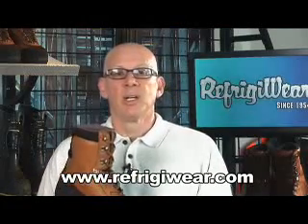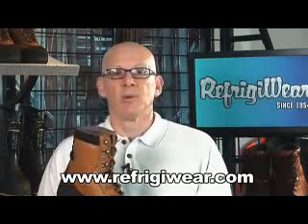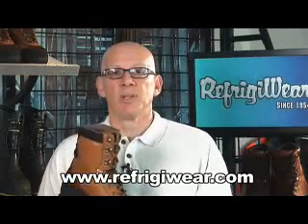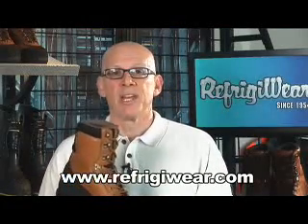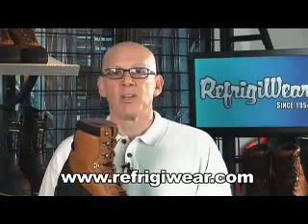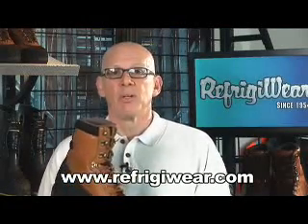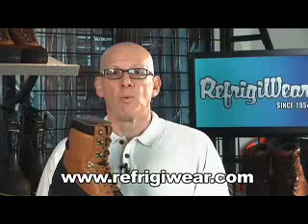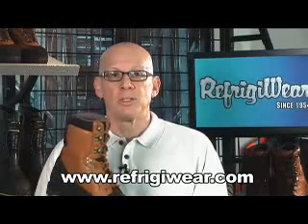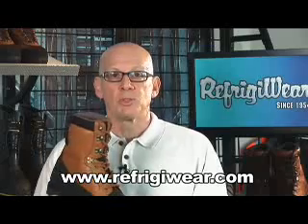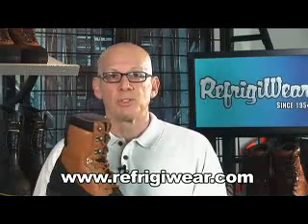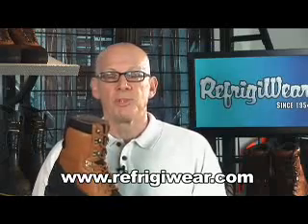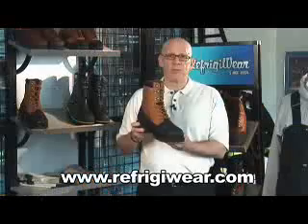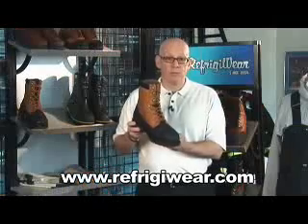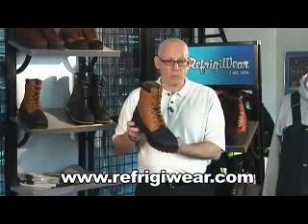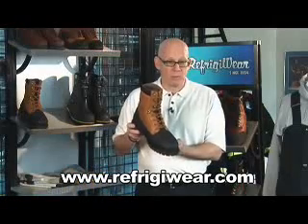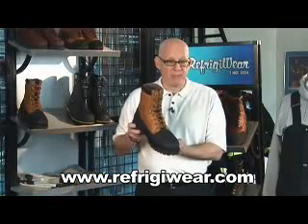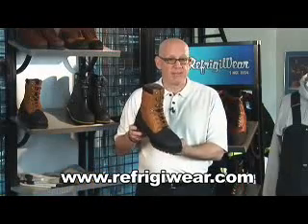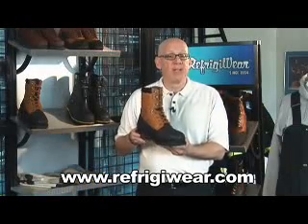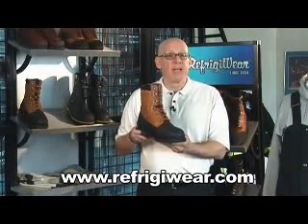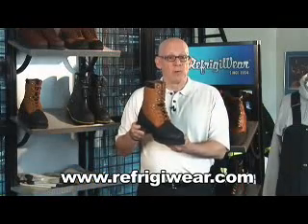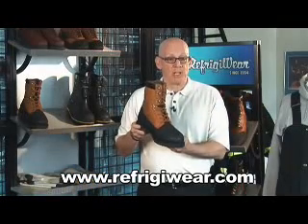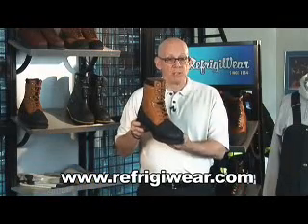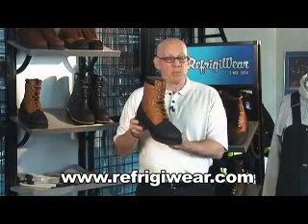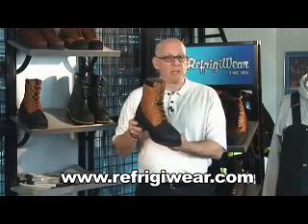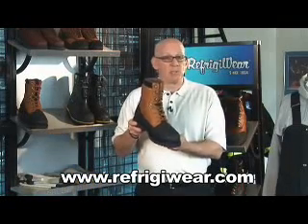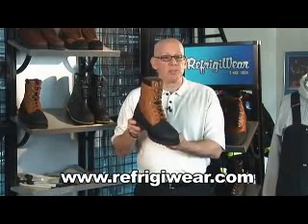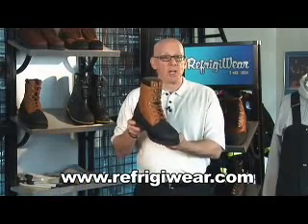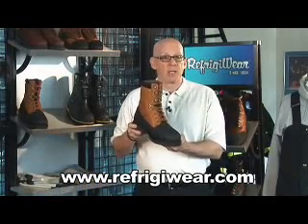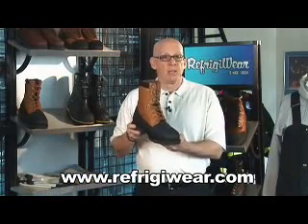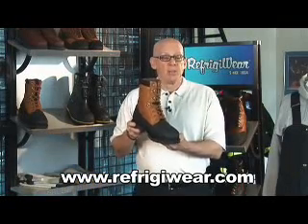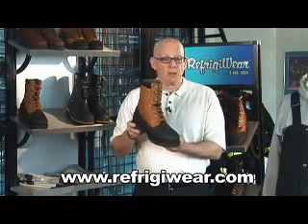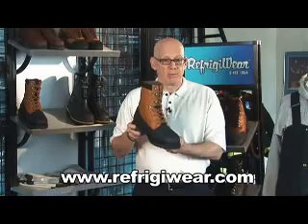I wanted to thank you for watching this special preview of the new 125. Once again, this will be available in stock mid-August.